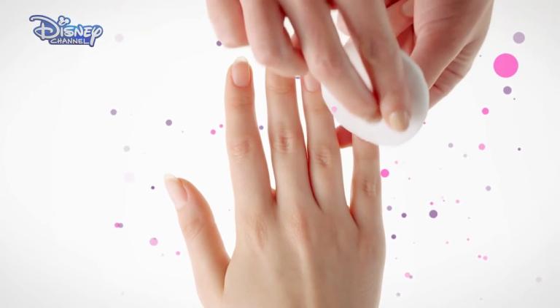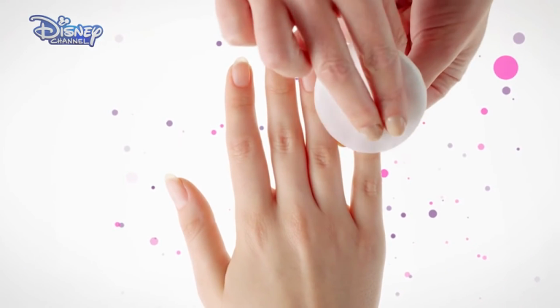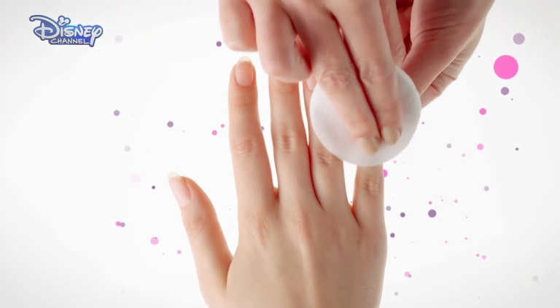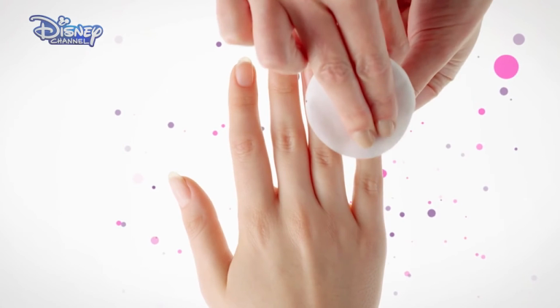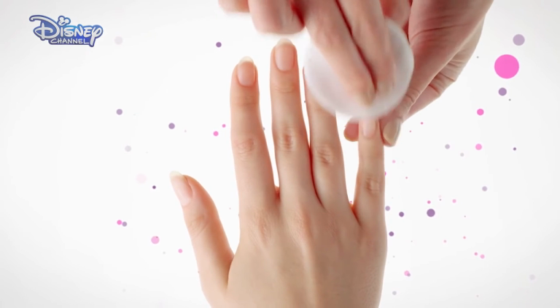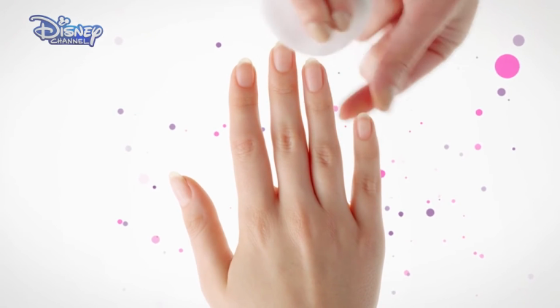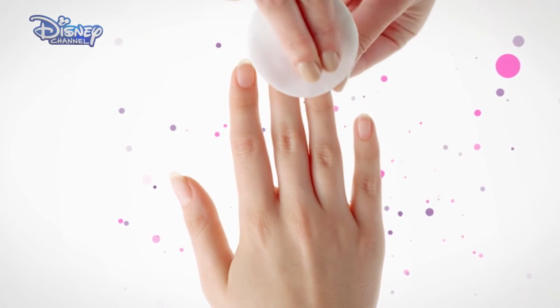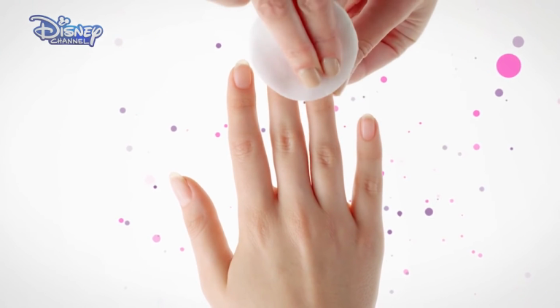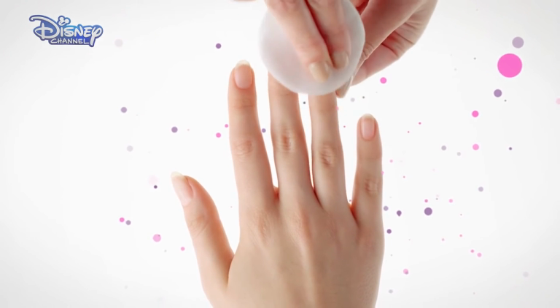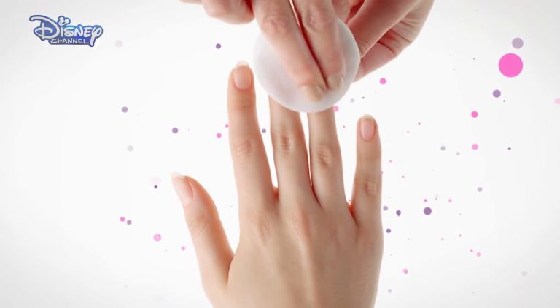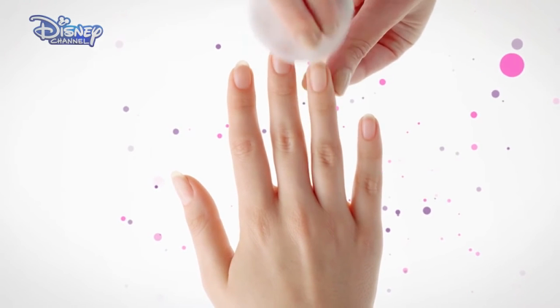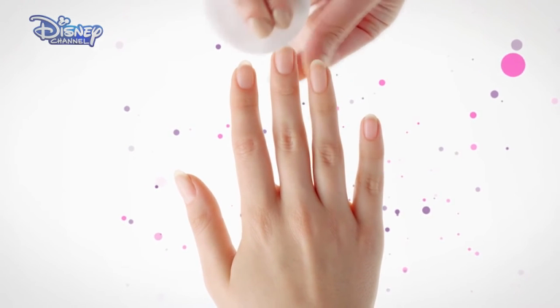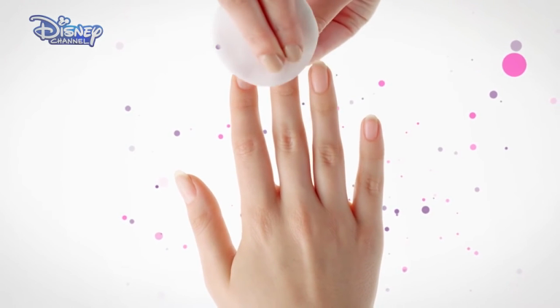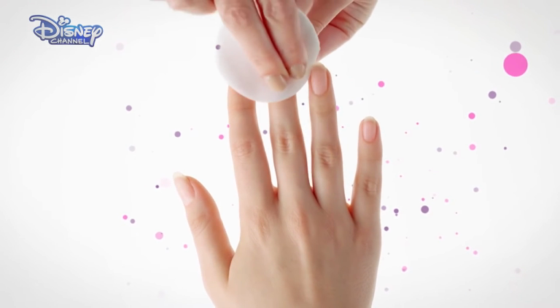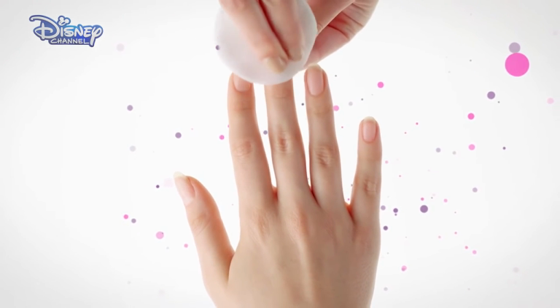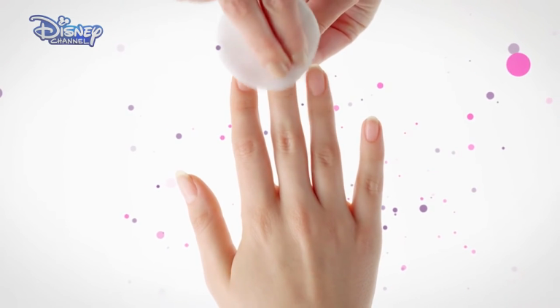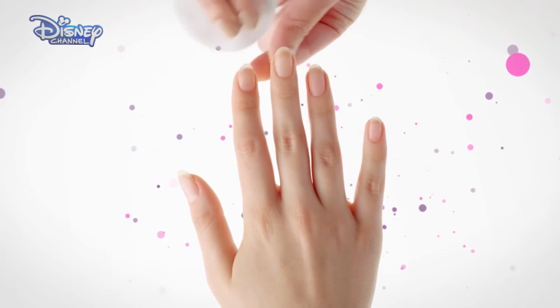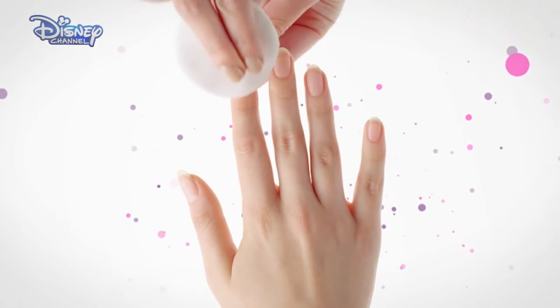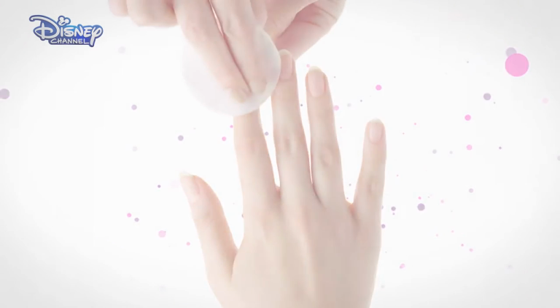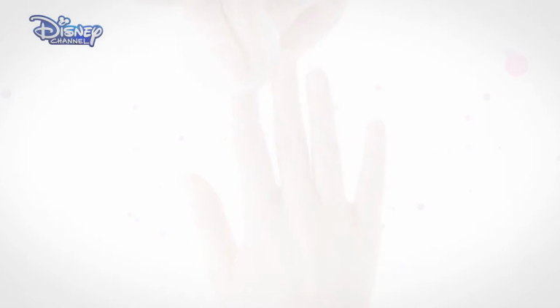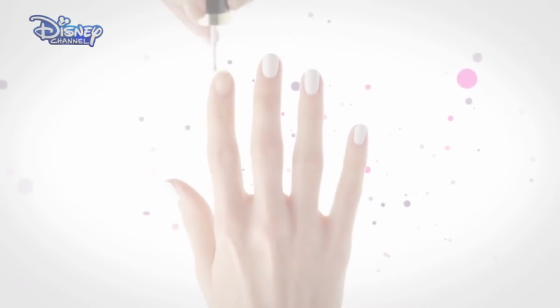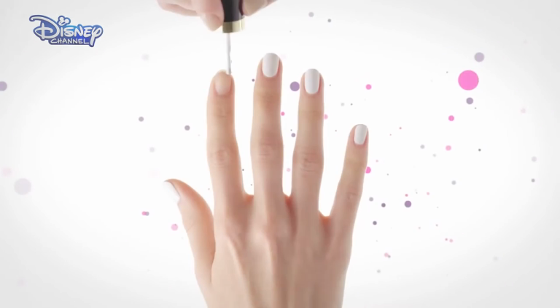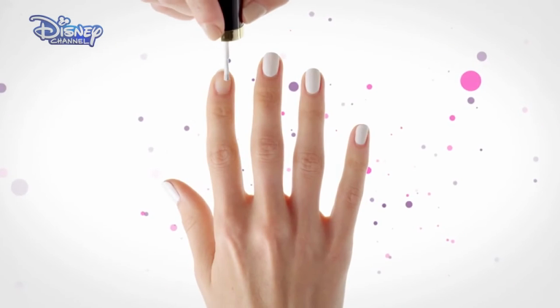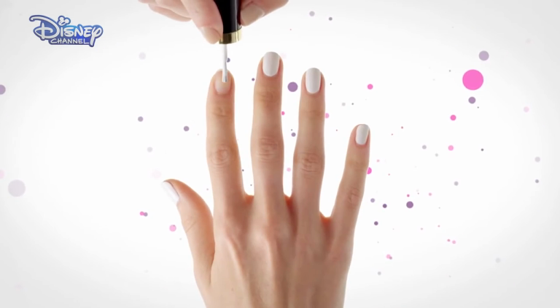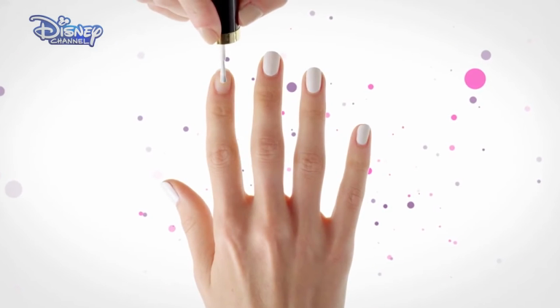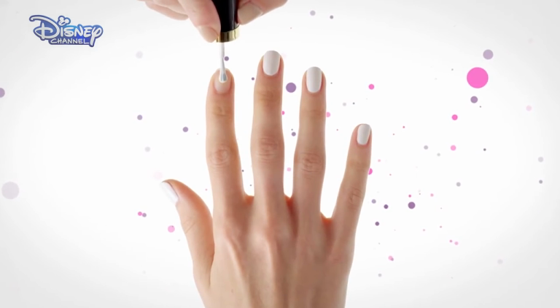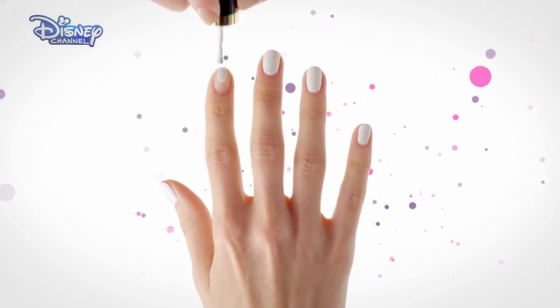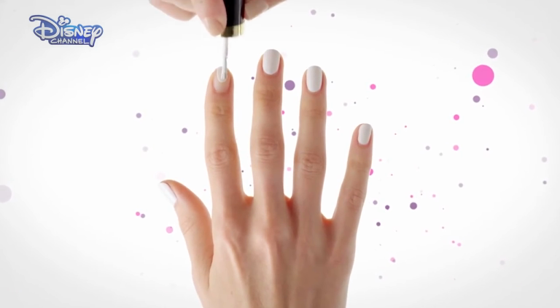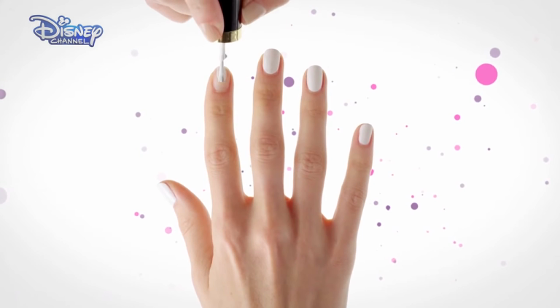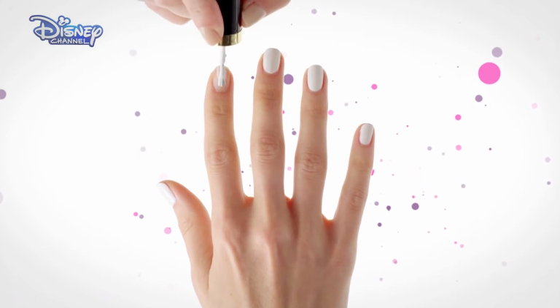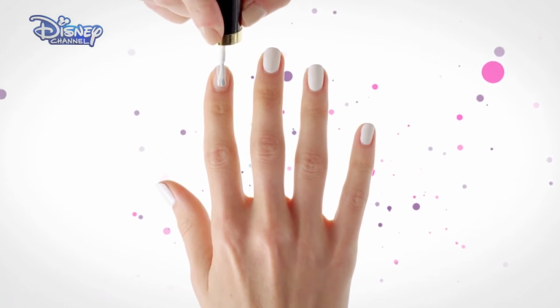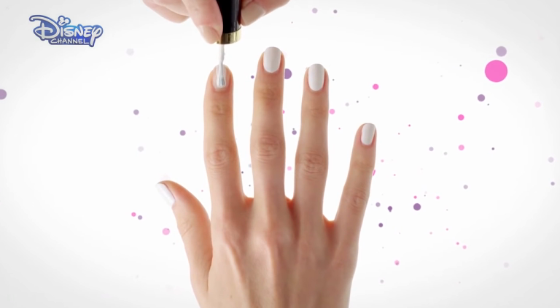Start by cleaning the nails with a nail polish remover. Paint the nail with a white polish and allow to dry.